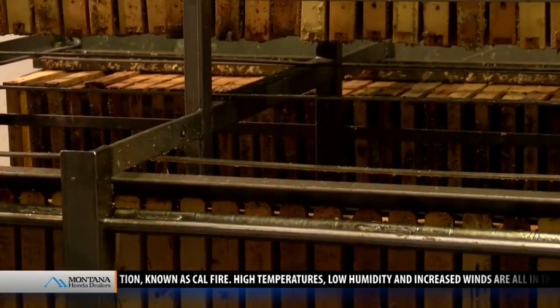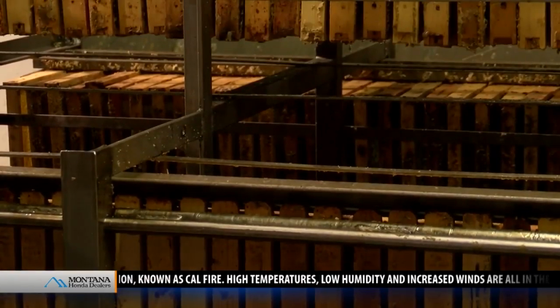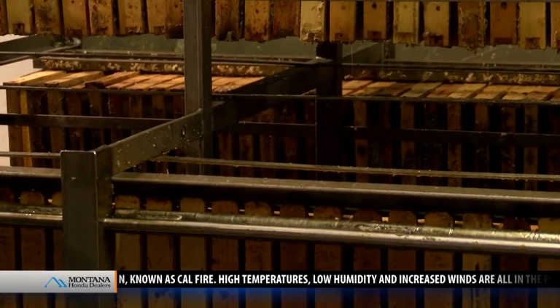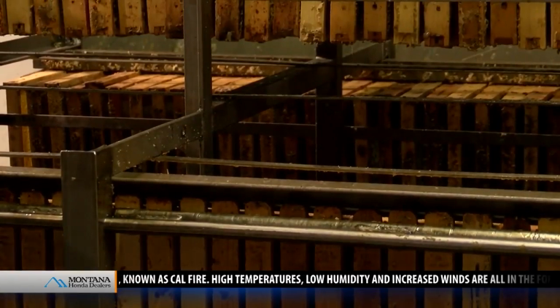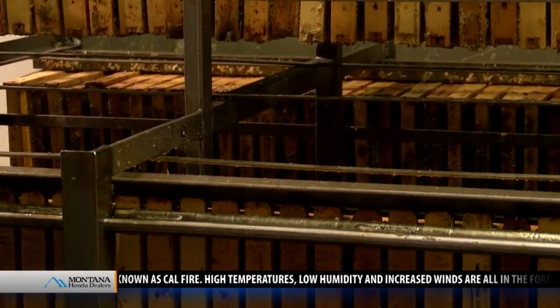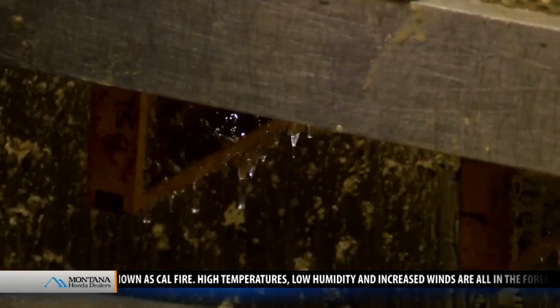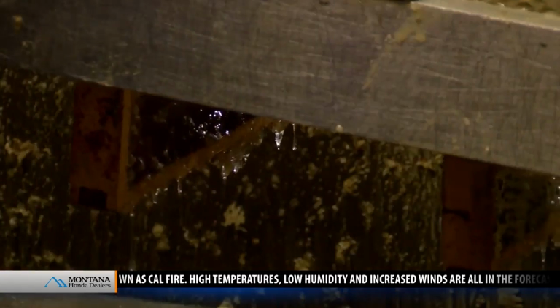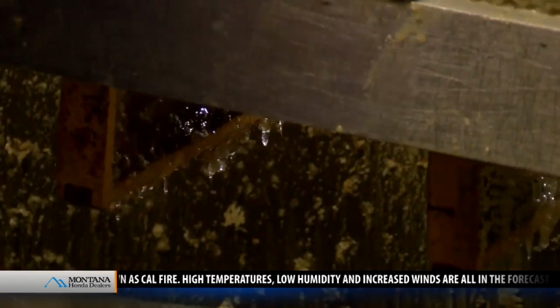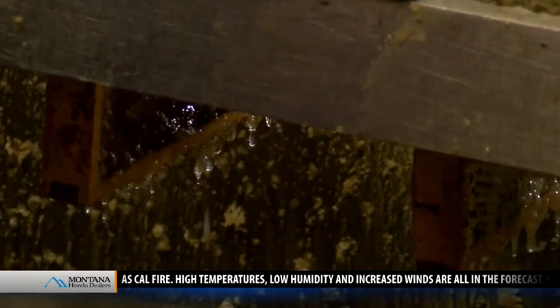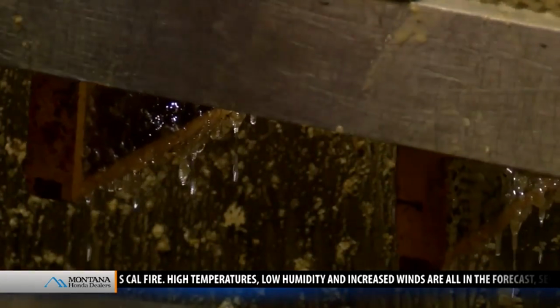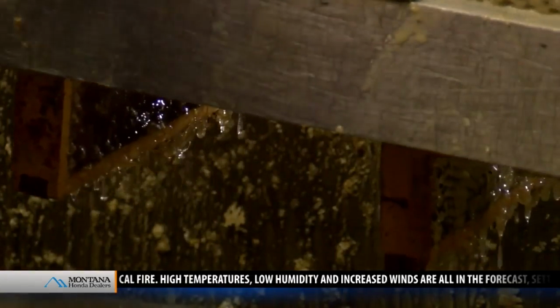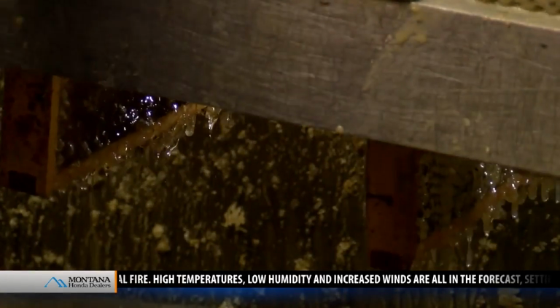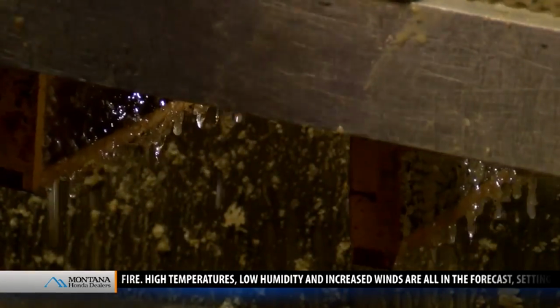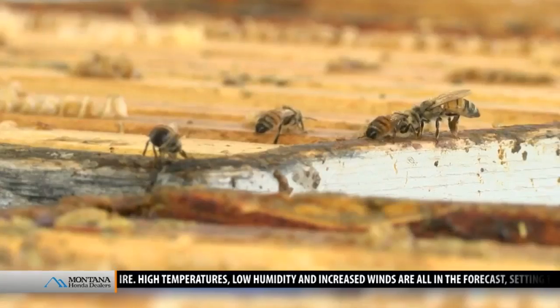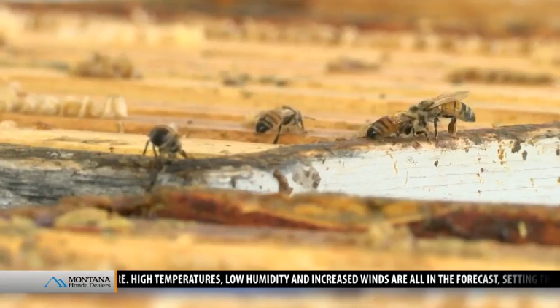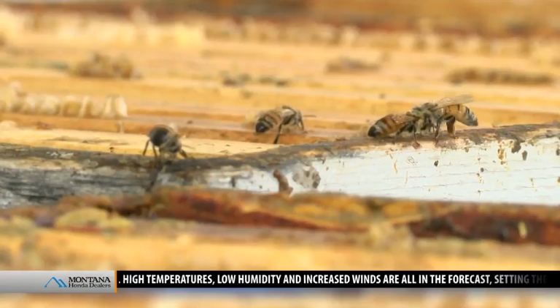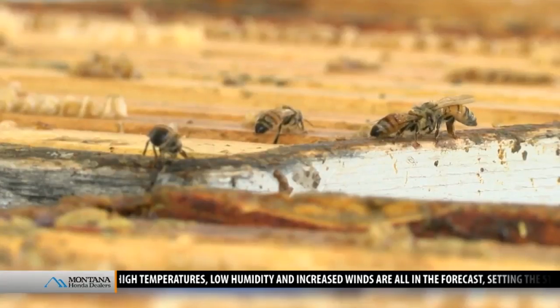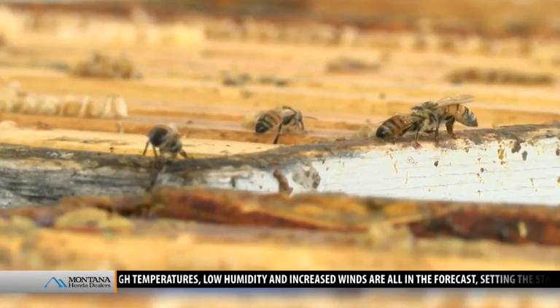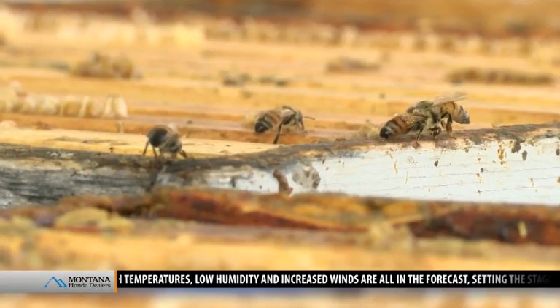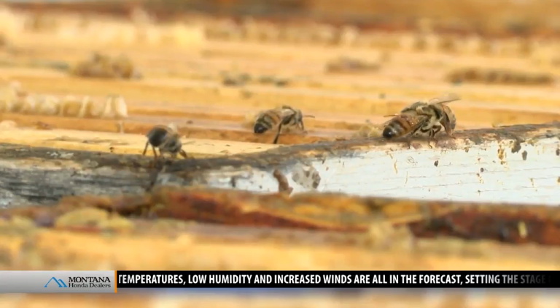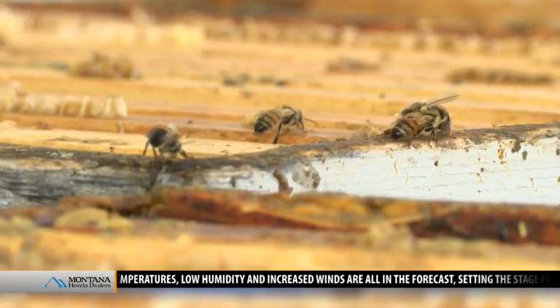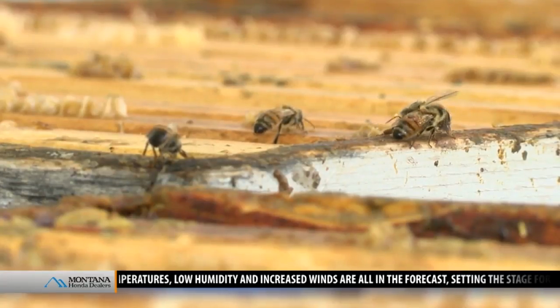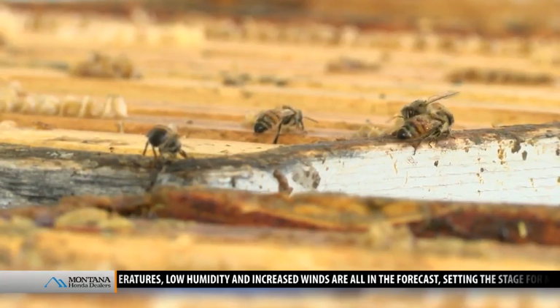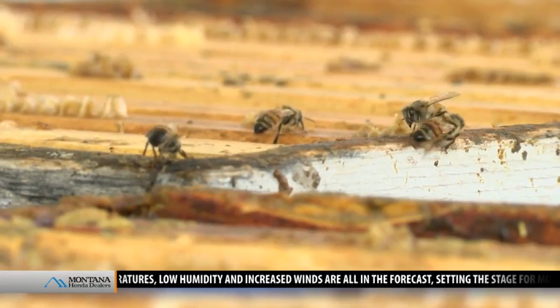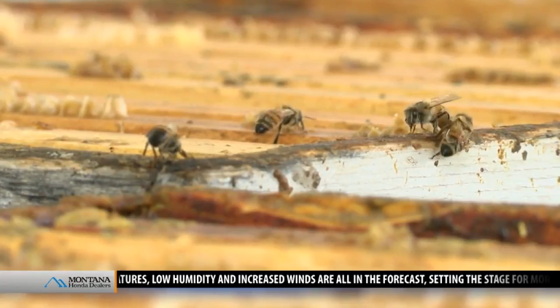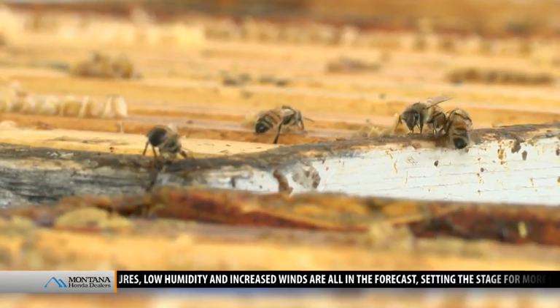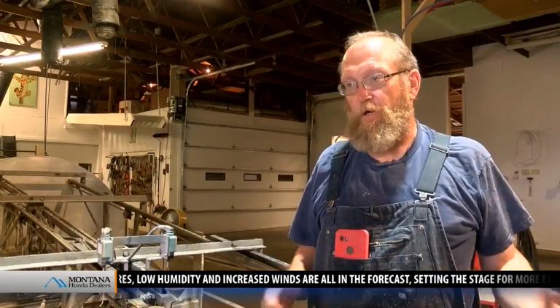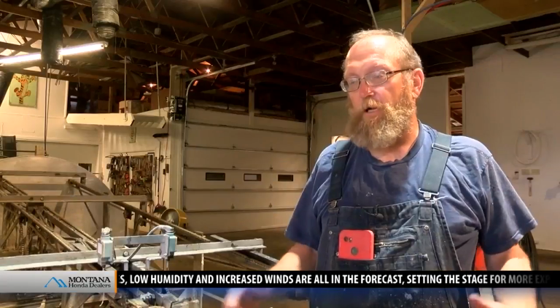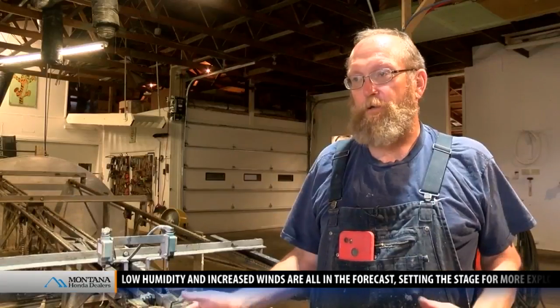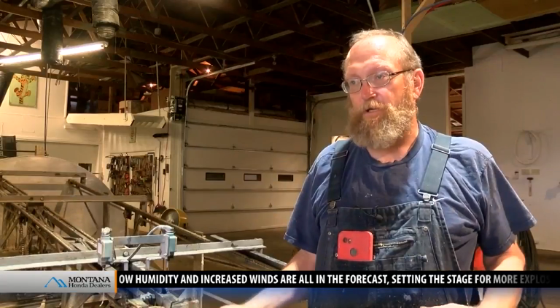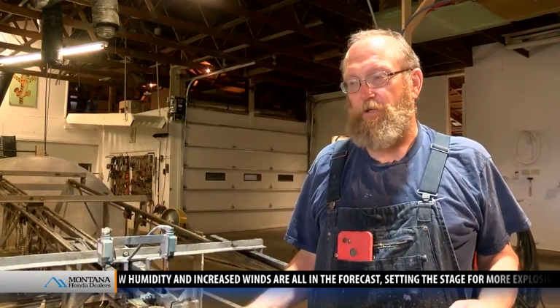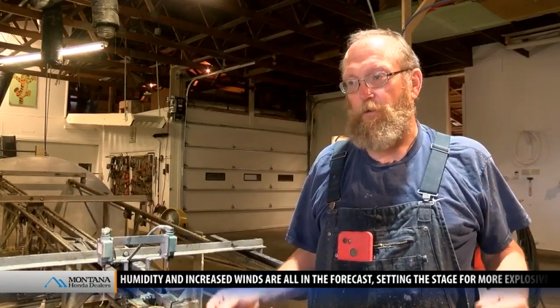But it took a lot of work to get to this point. These busy bees work year round. When we're done with our honey production here,